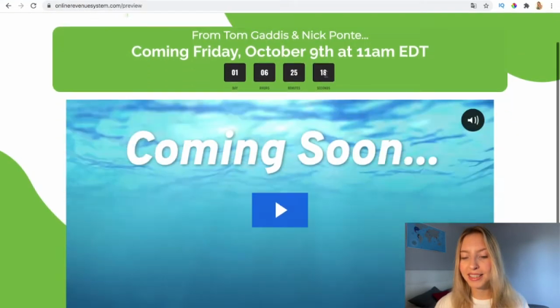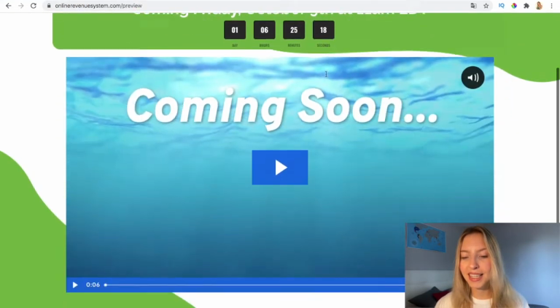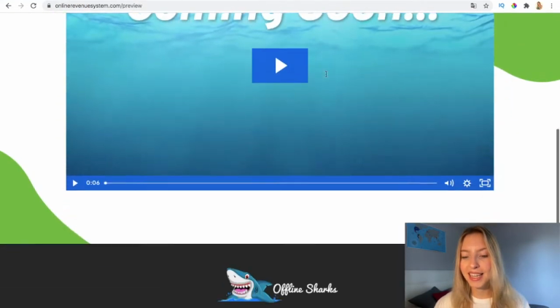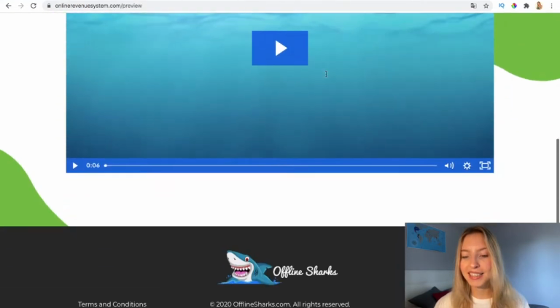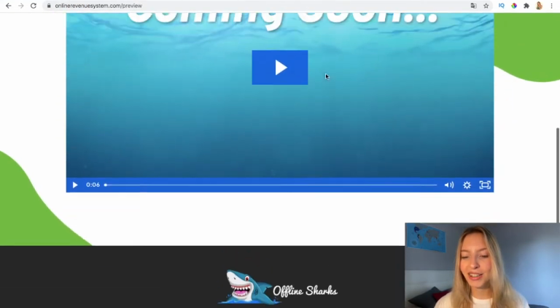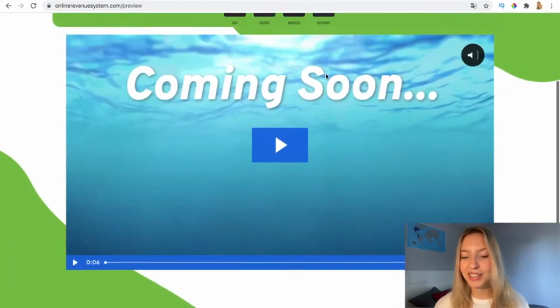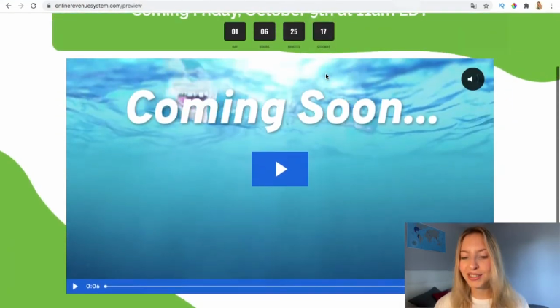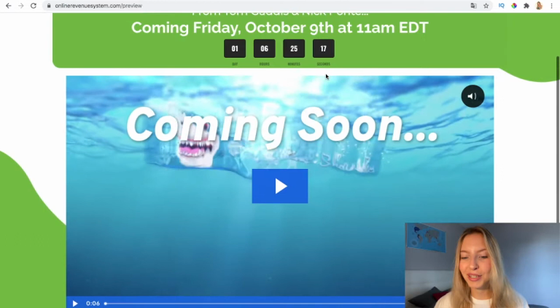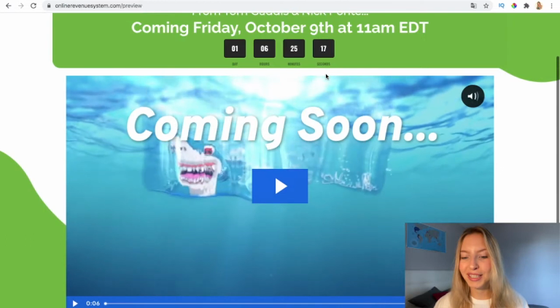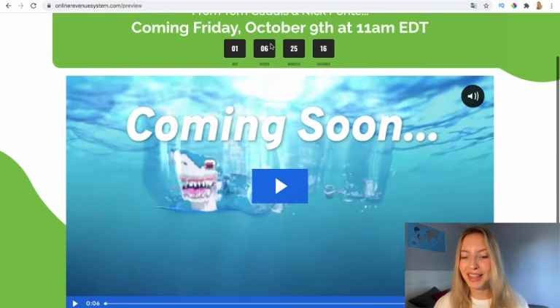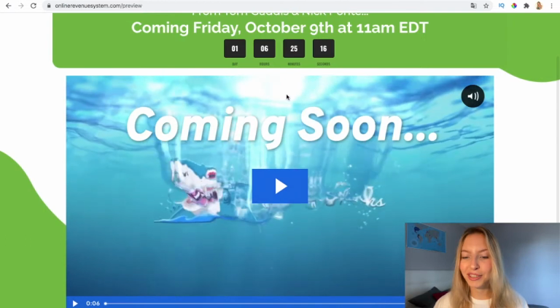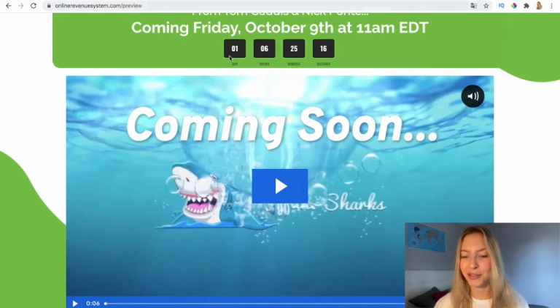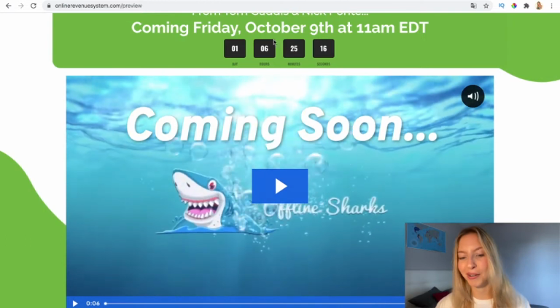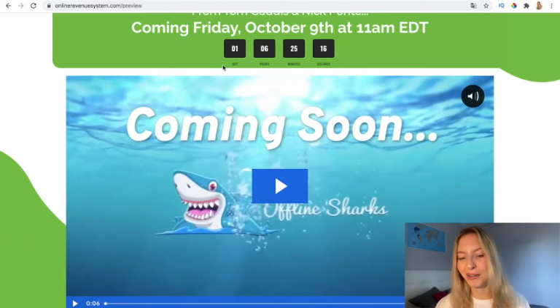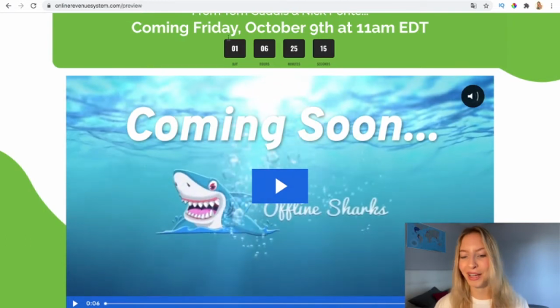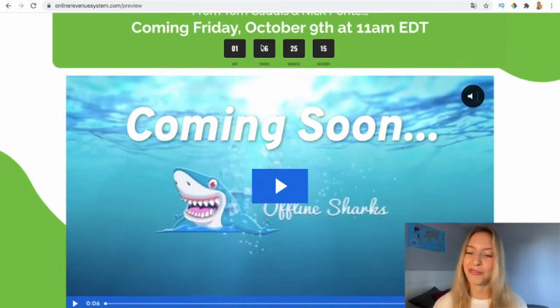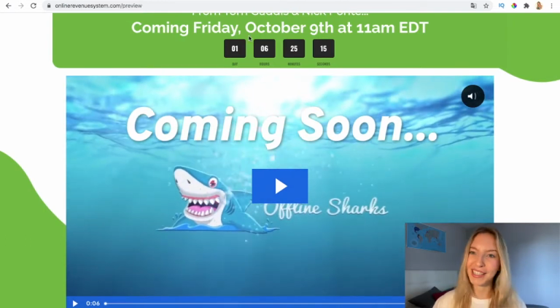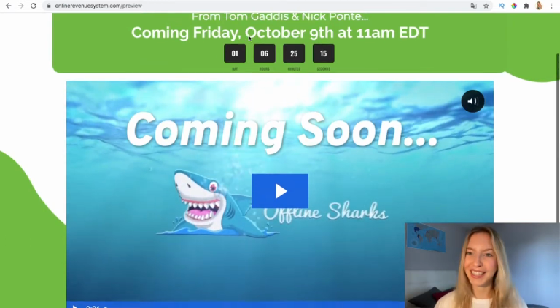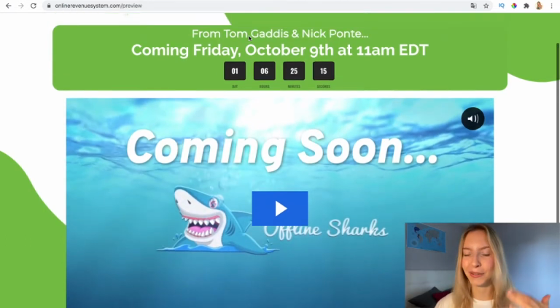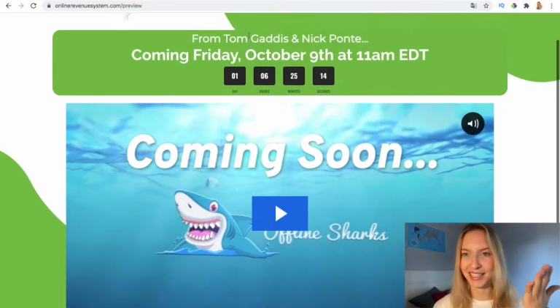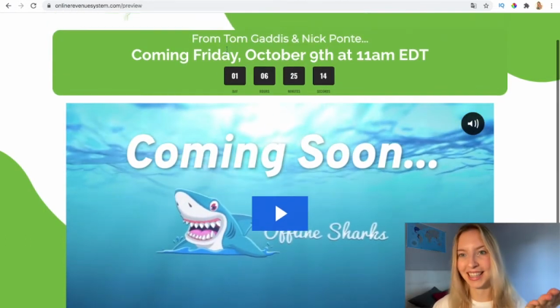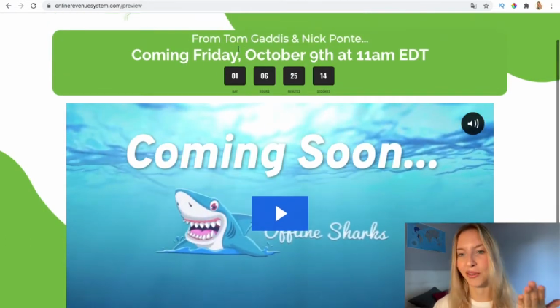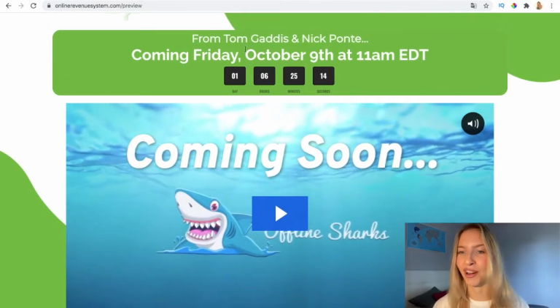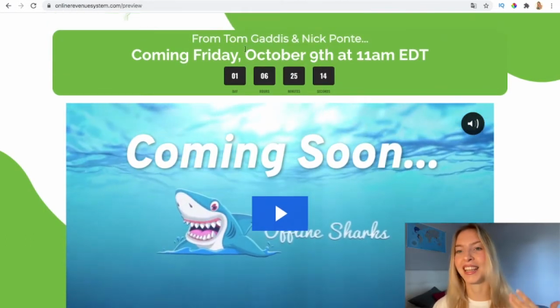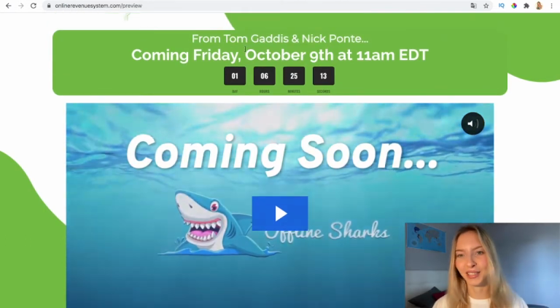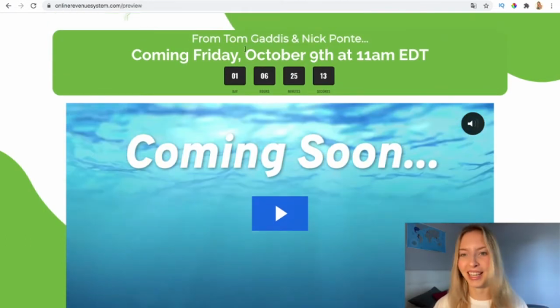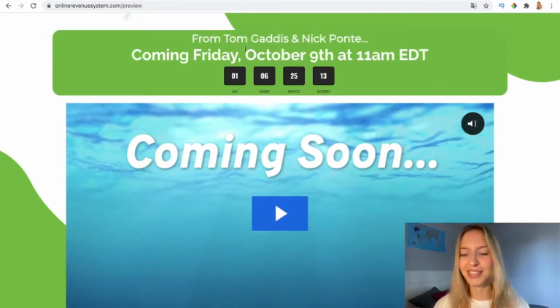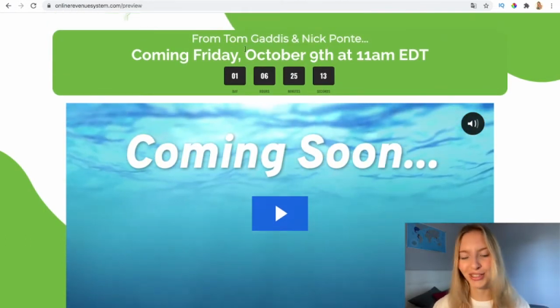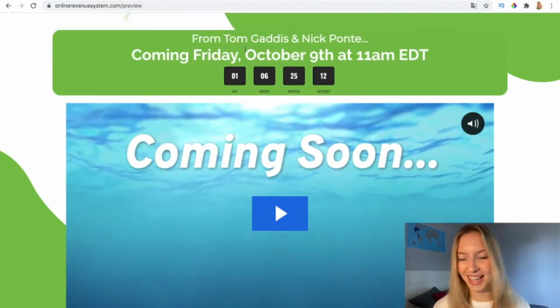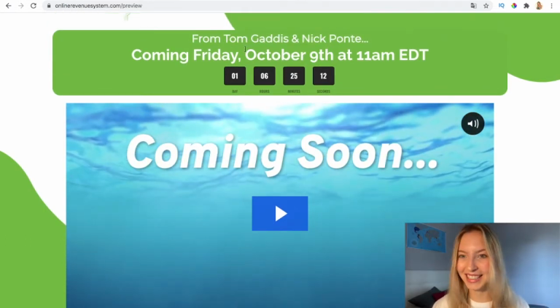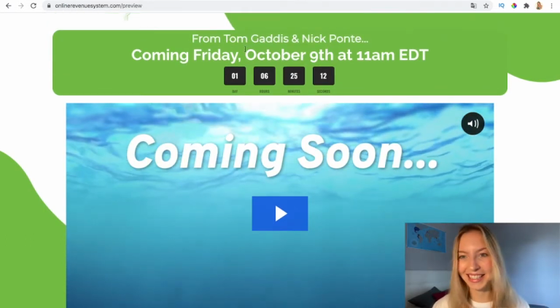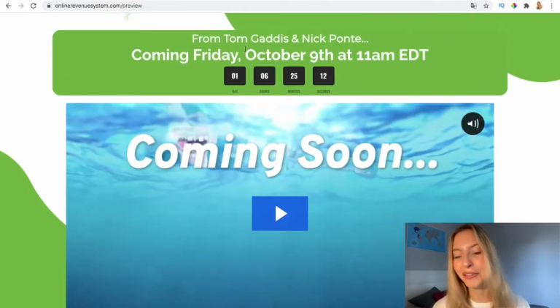This is going to launch tomorrow, on Friday. If you're seeing this on Friday, today is the launch.